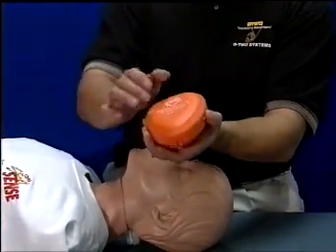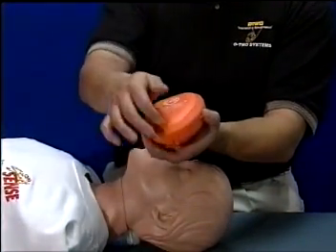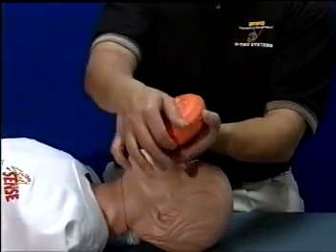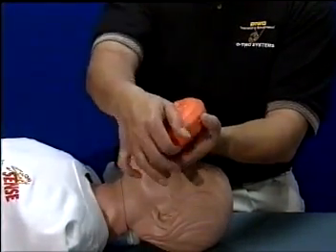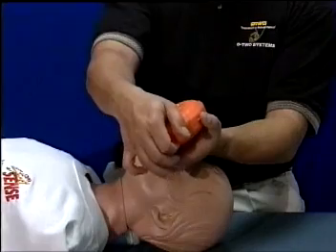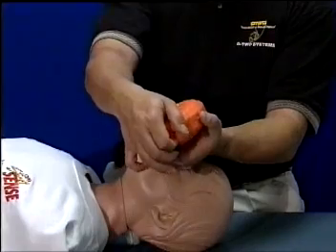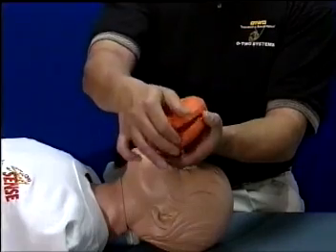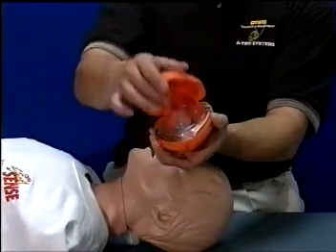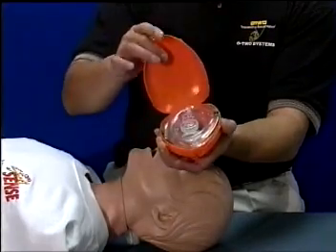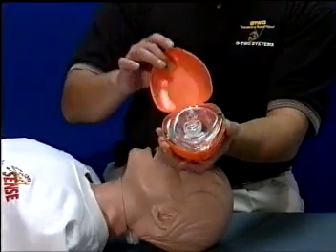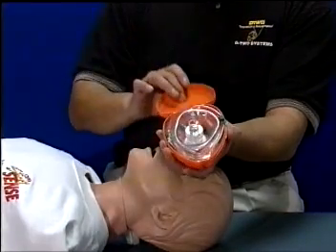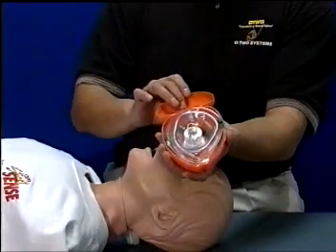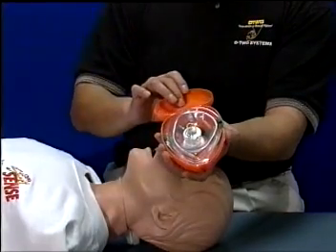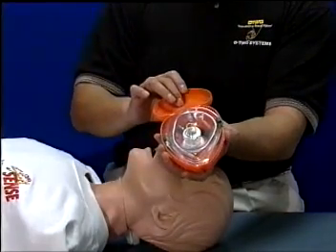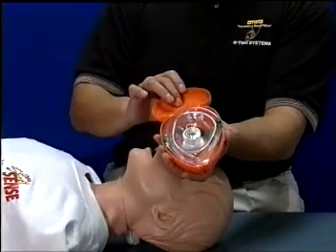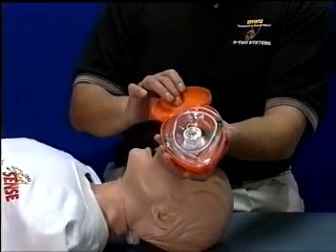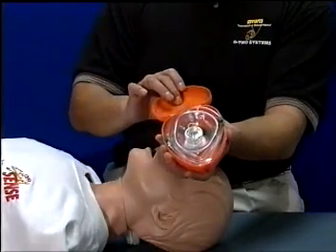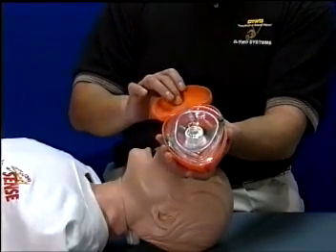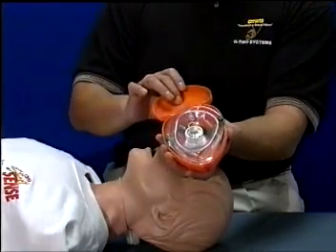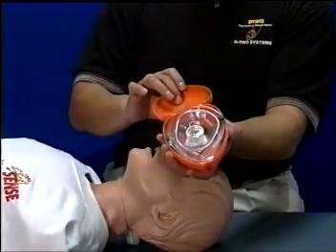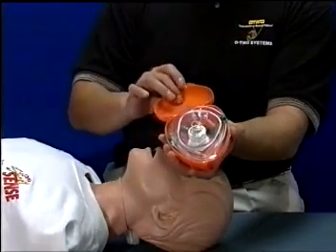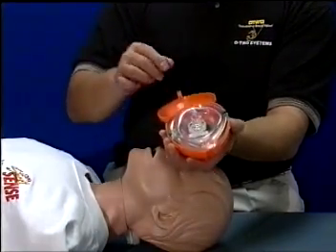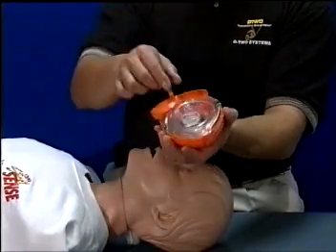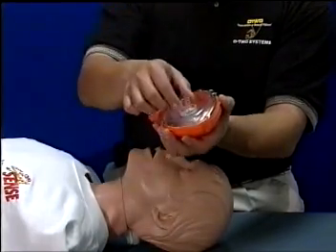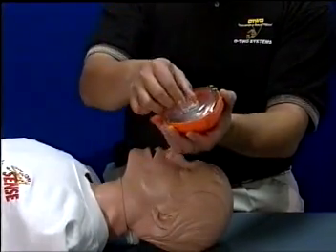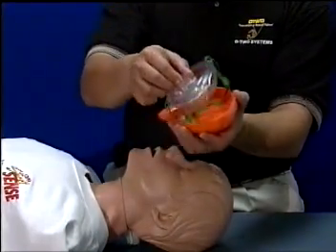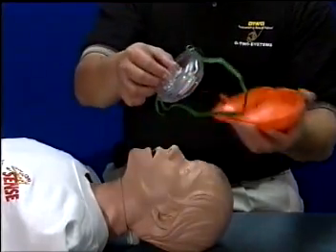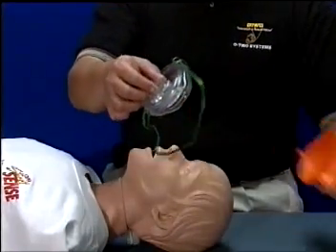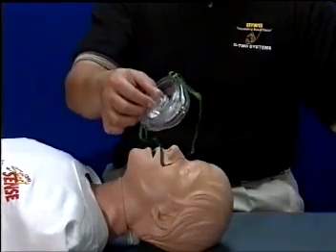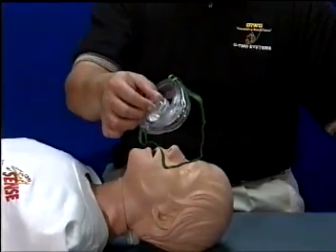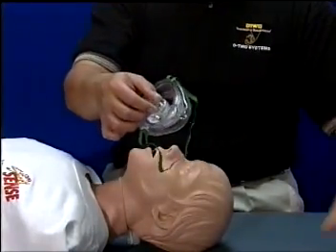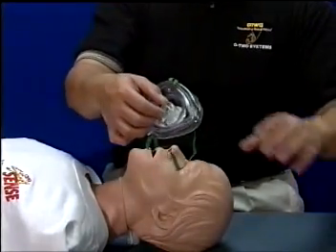The Rescue Breather CPR Universal Pocket Ventilator has been developed to meet the challenges of emergency rescue breathing. It is cost-effective and easy to use.